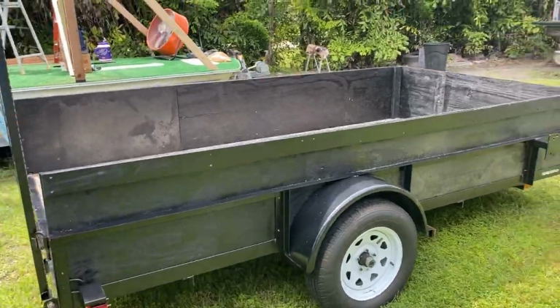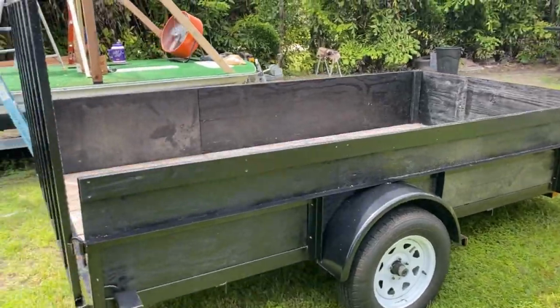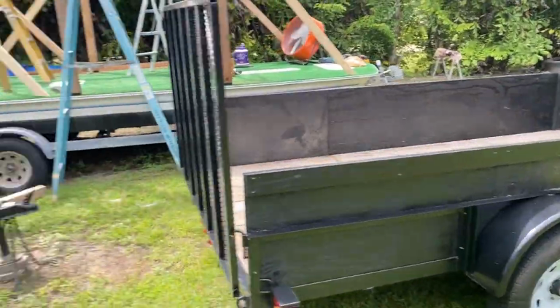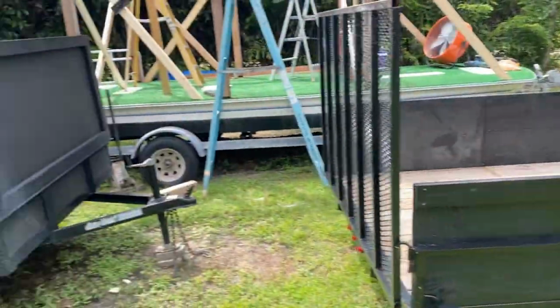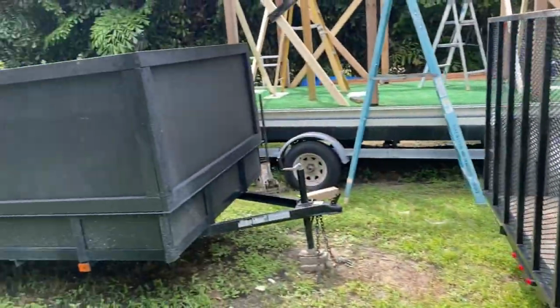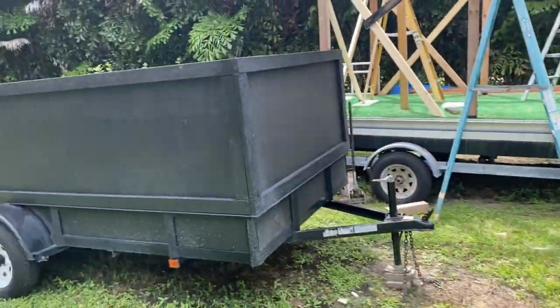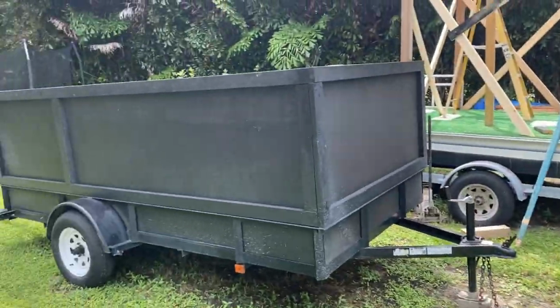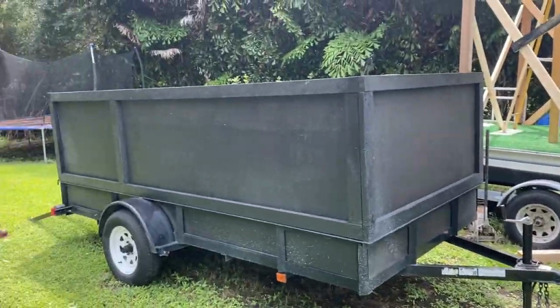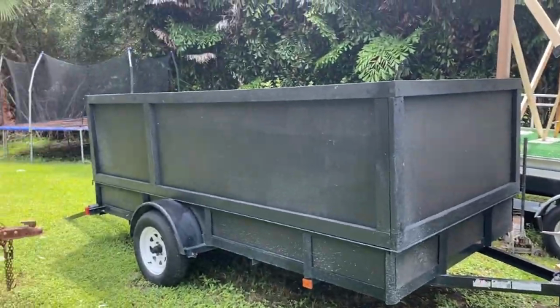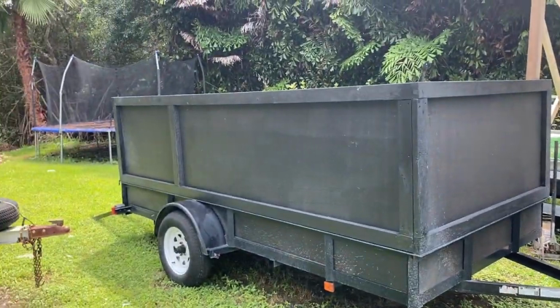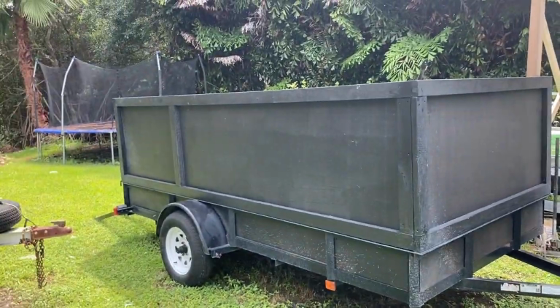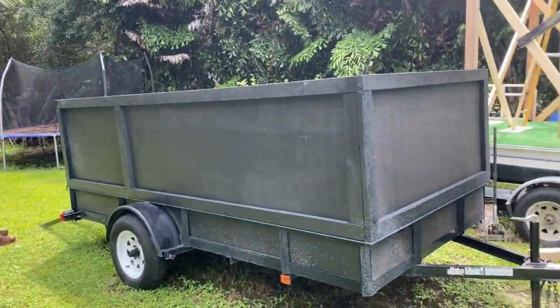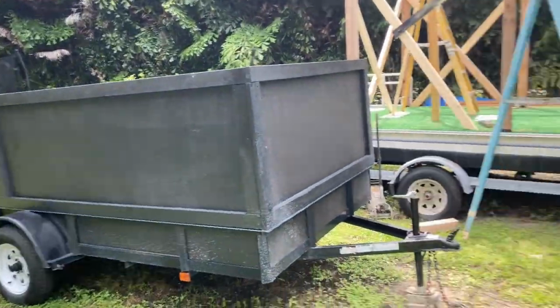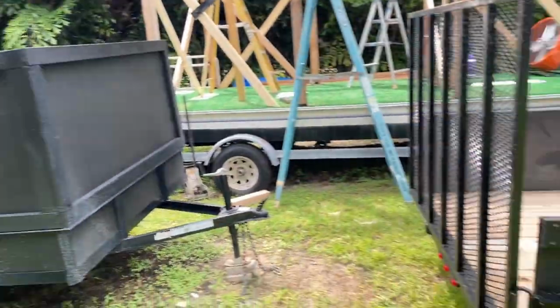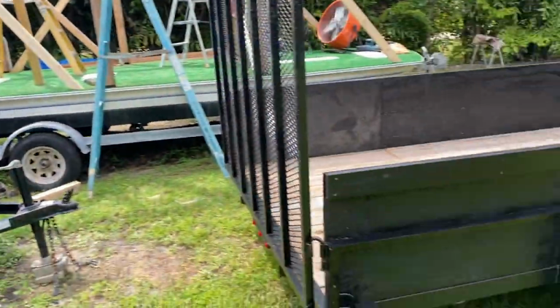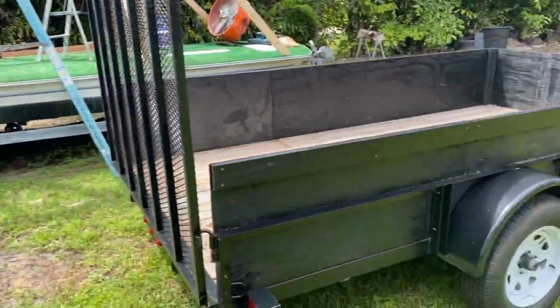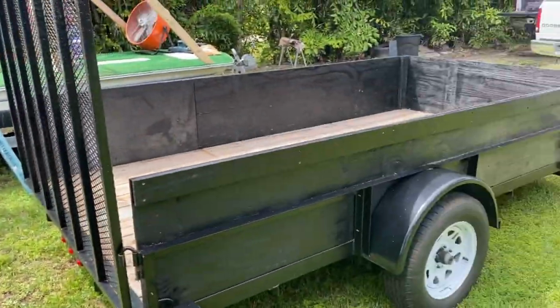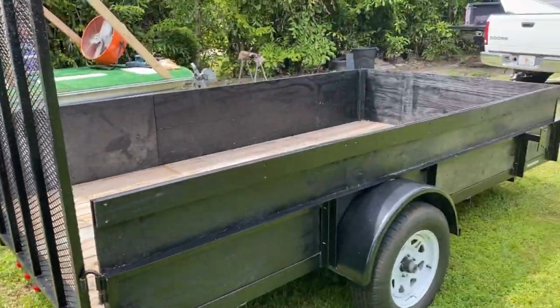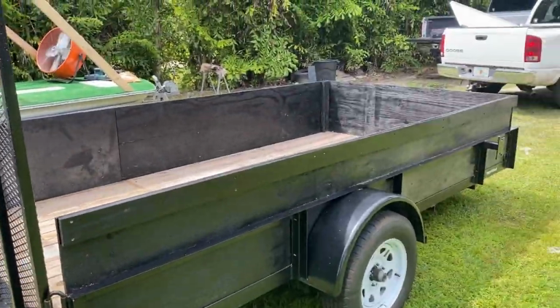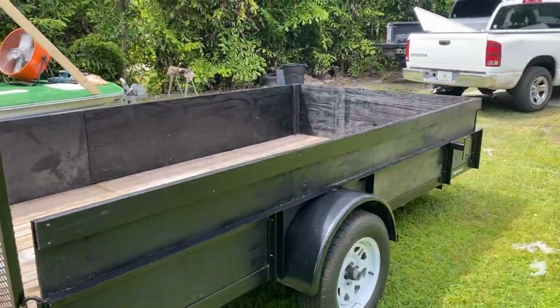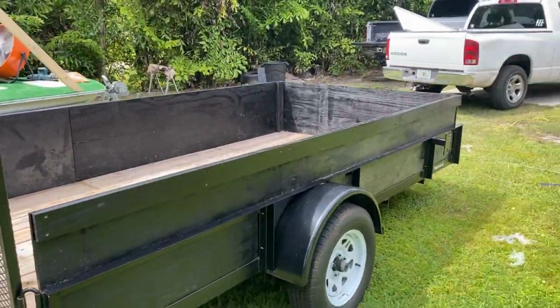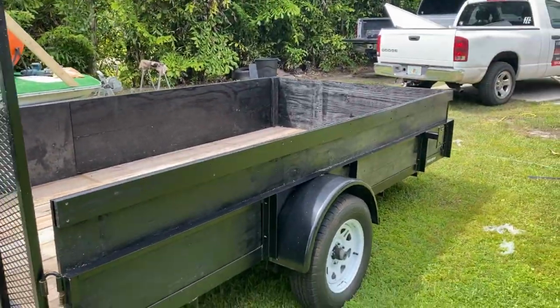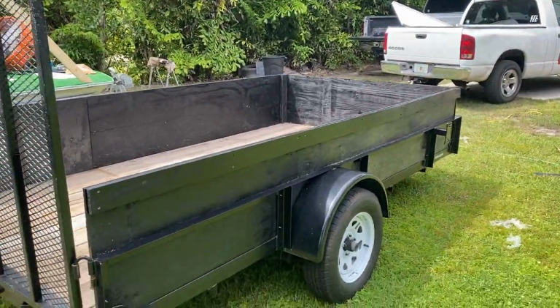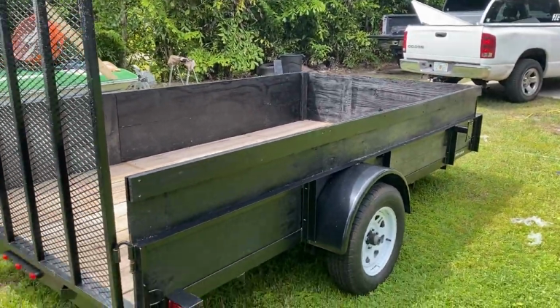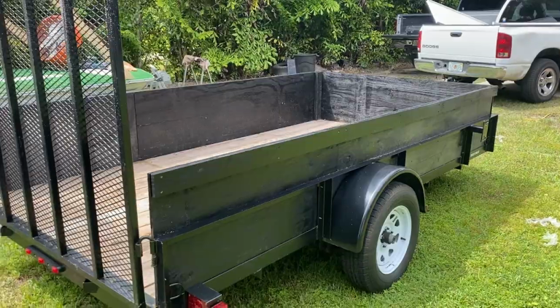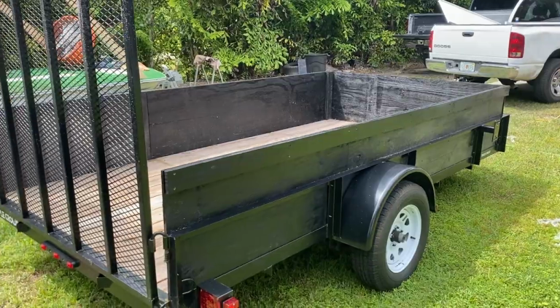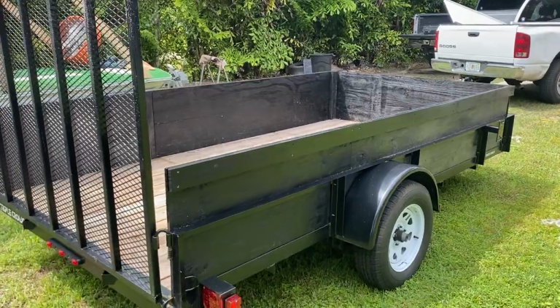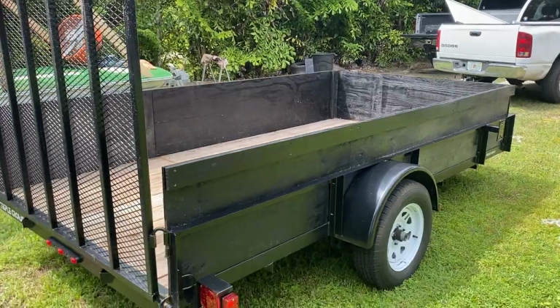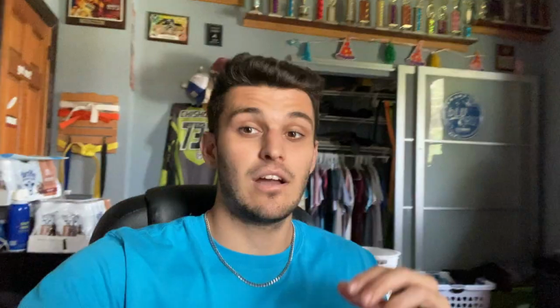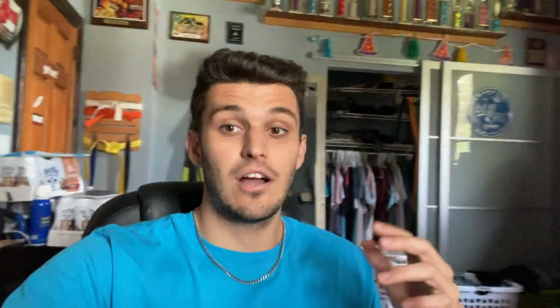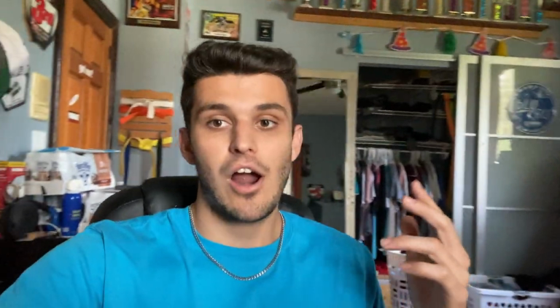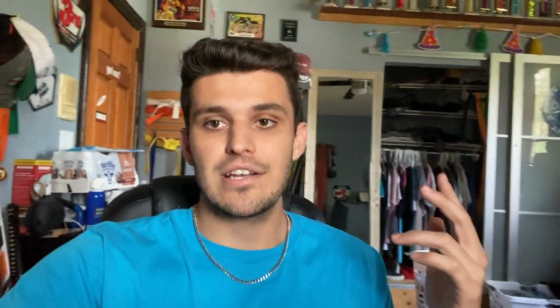In my opinion it came out really good — really simple build, way easier than my other trailer, way more affordable, and way more beginner-friendly.